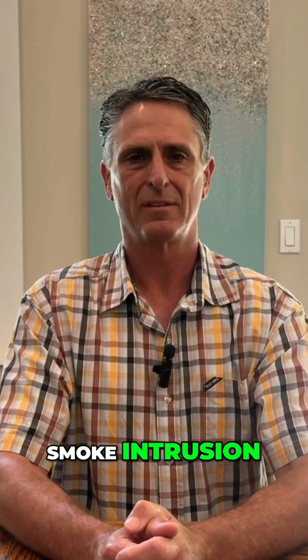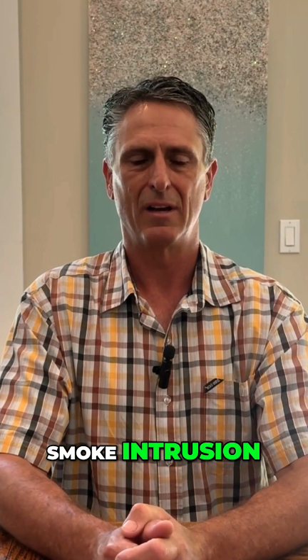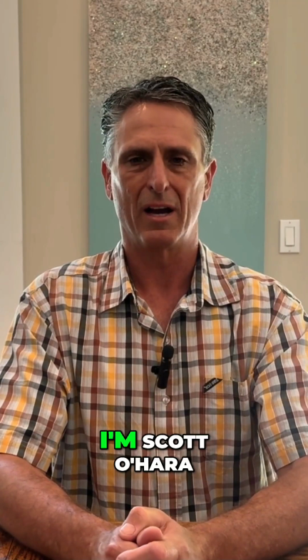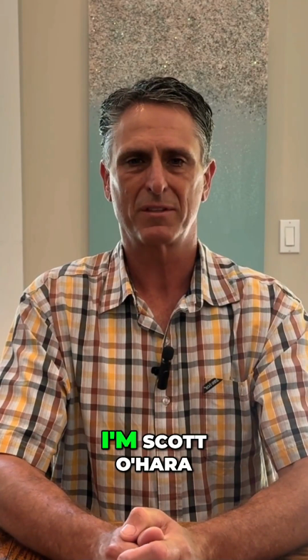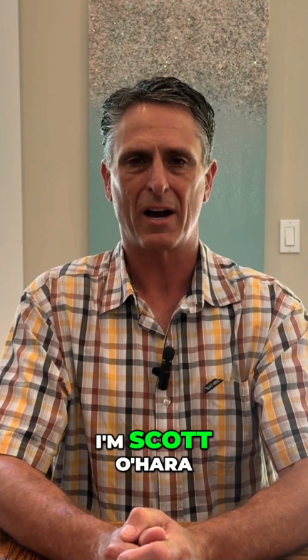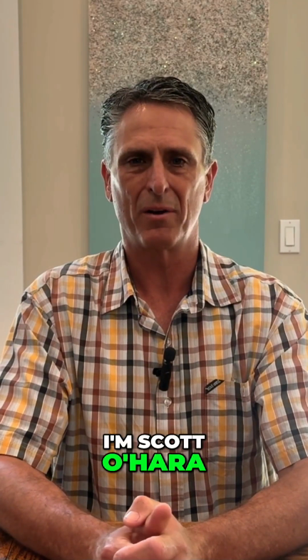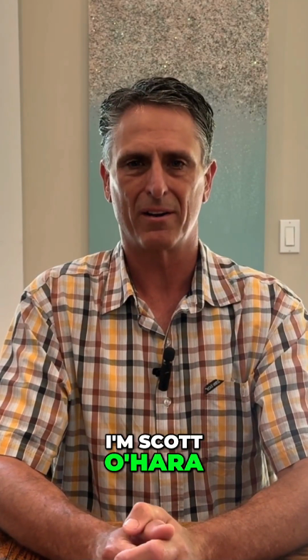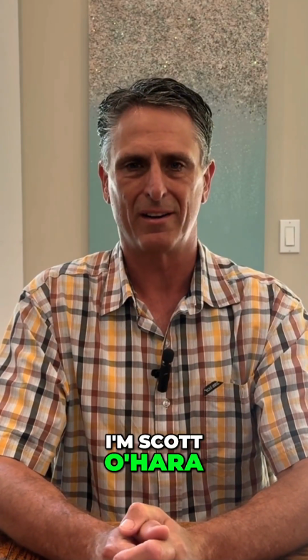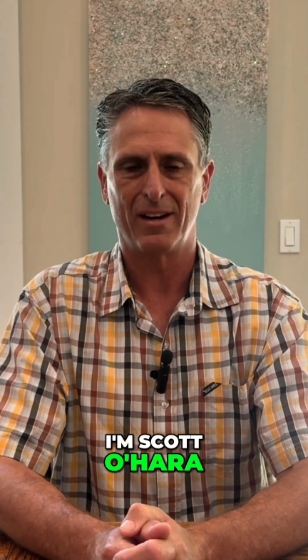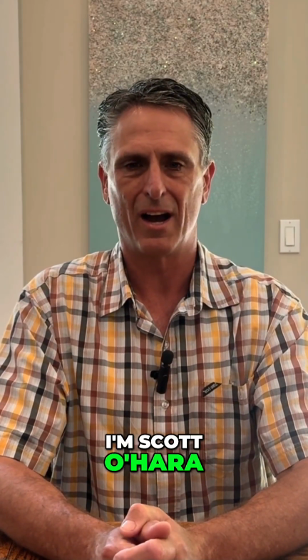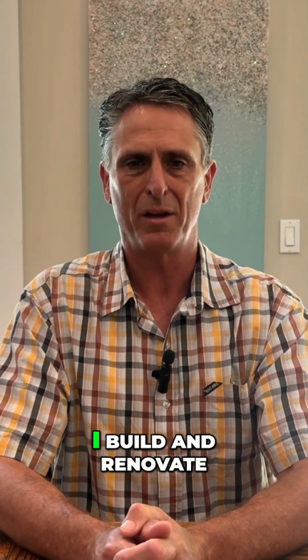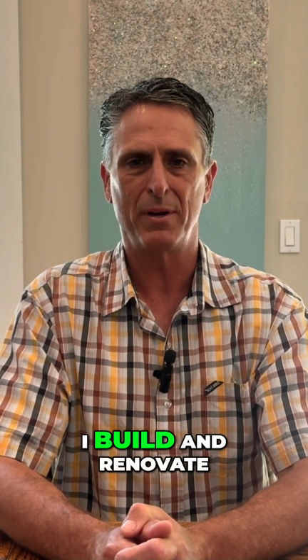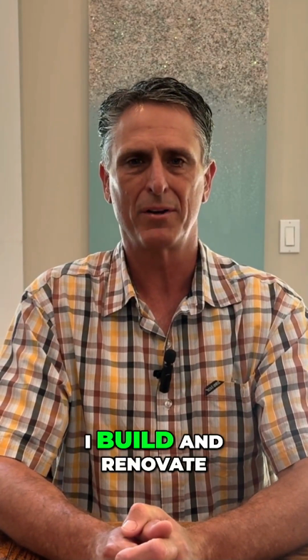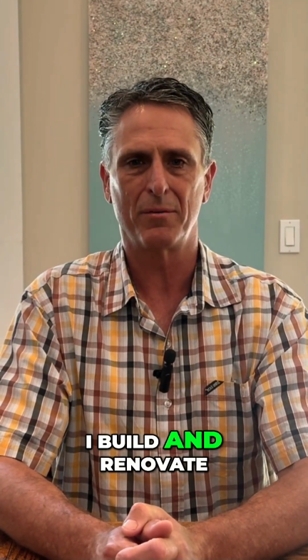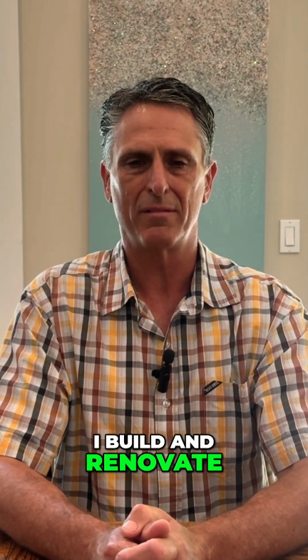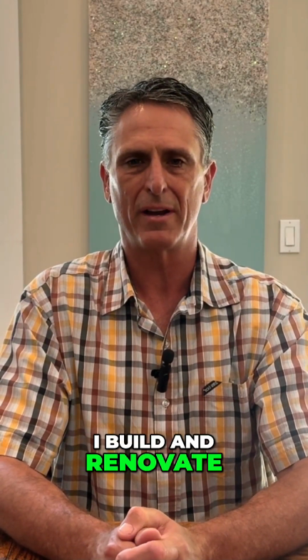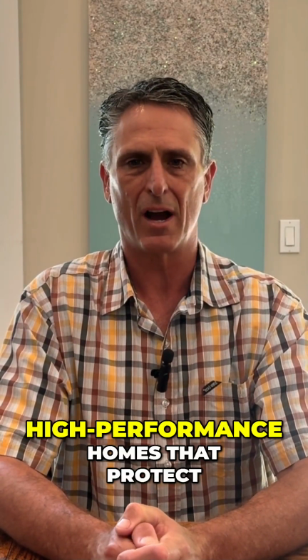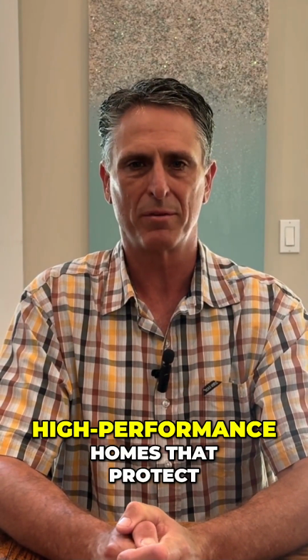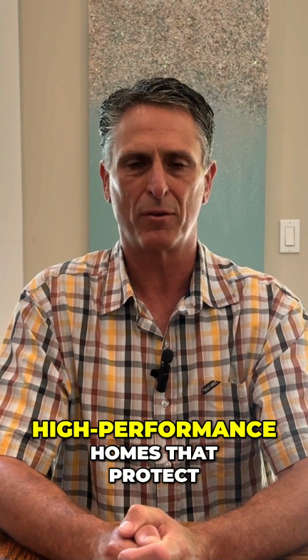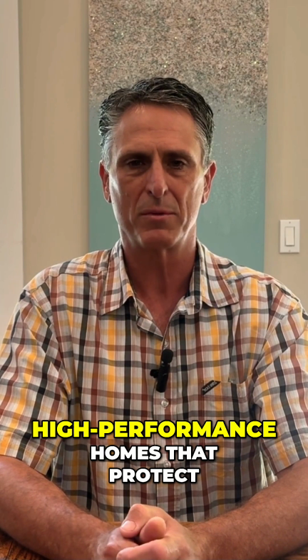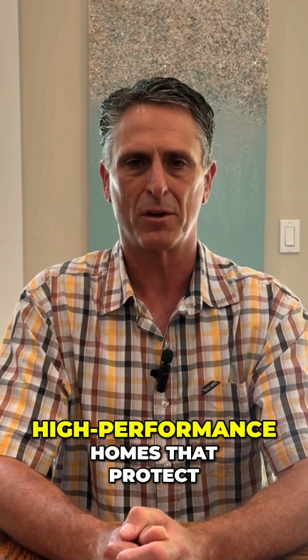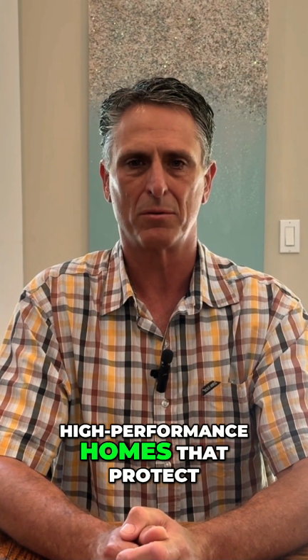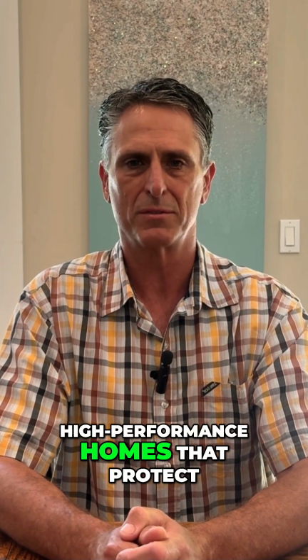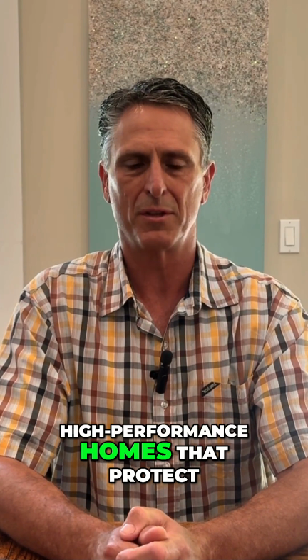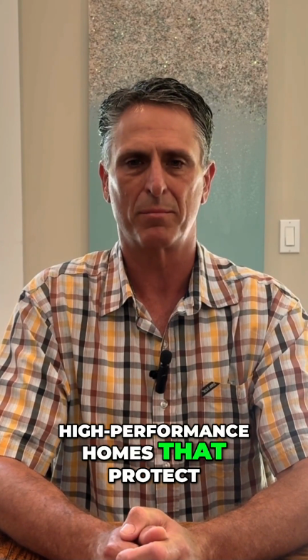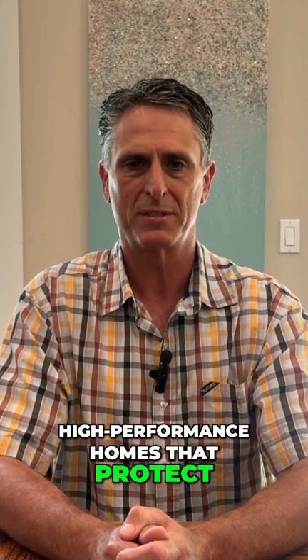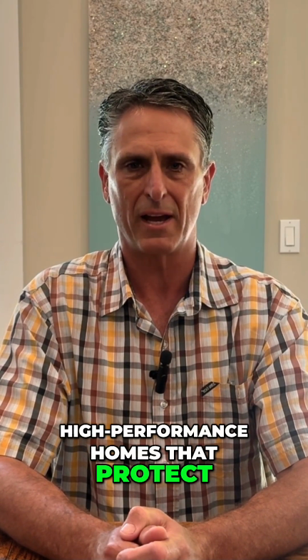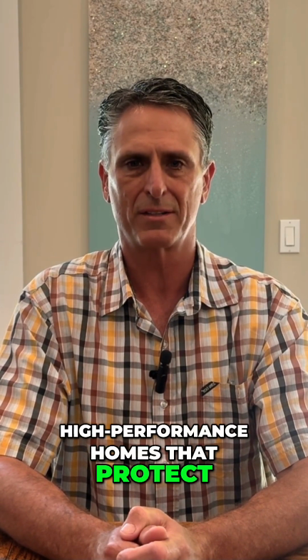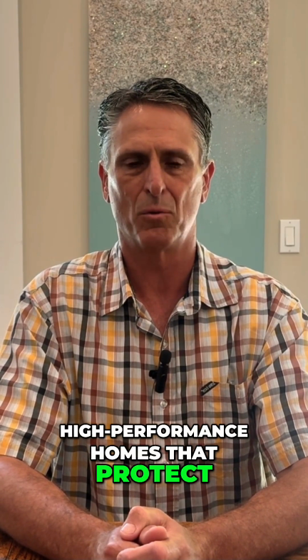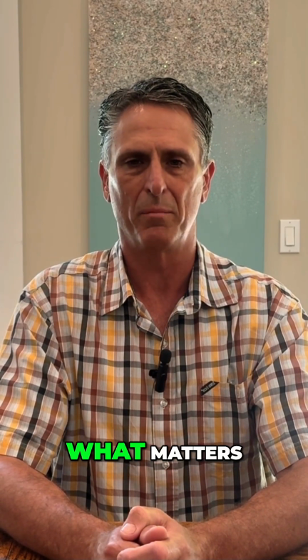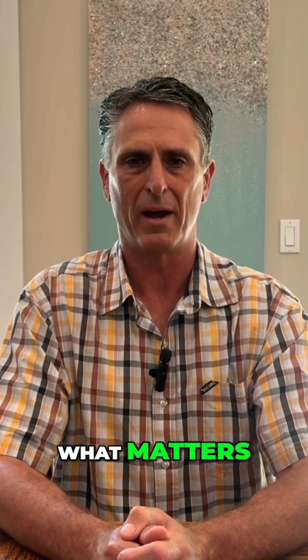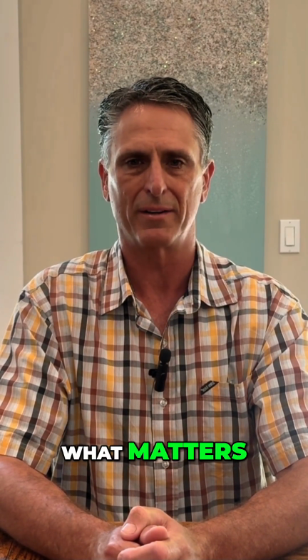I'm Scott O'Hara. I build and renovate high performance homes that protect what matters.